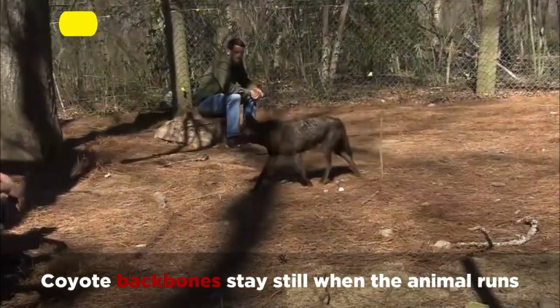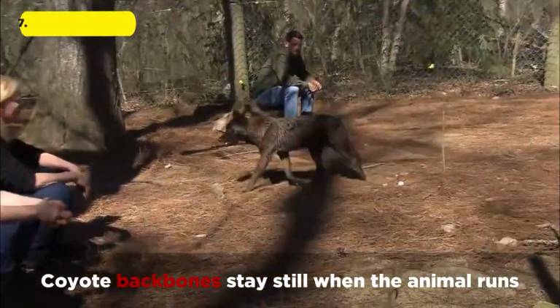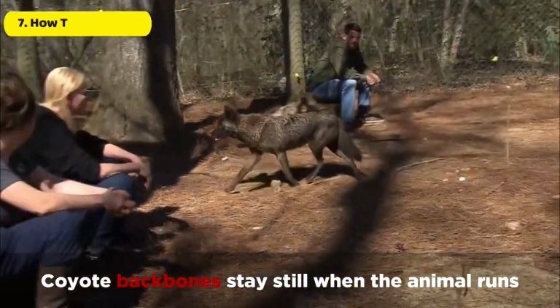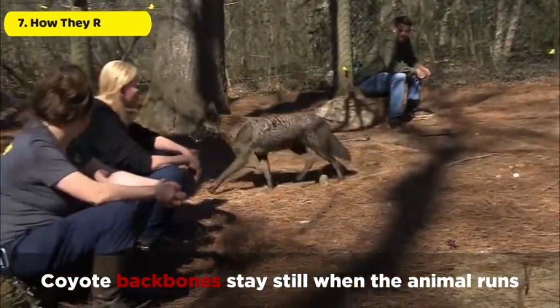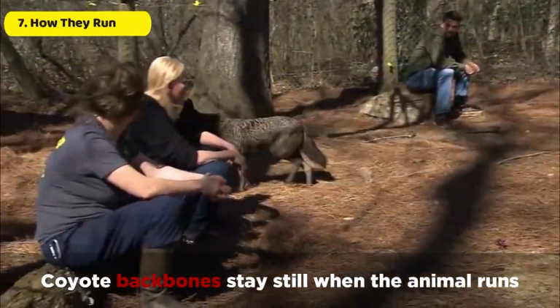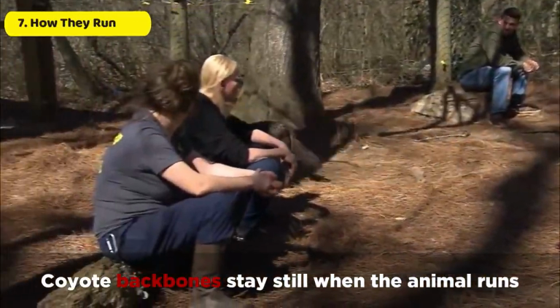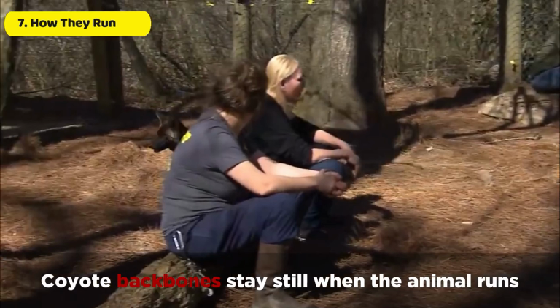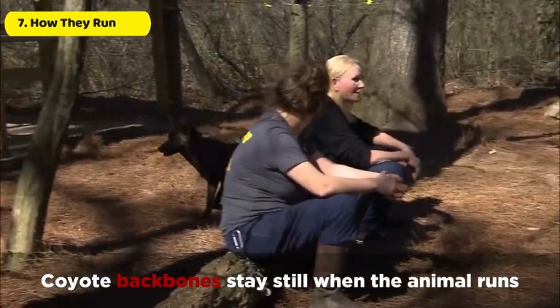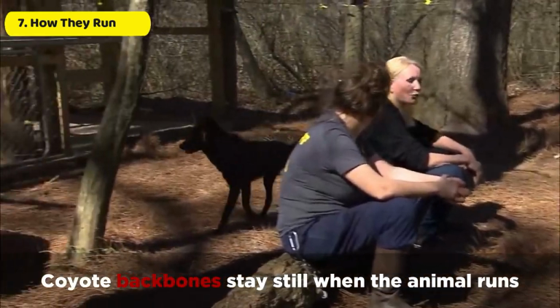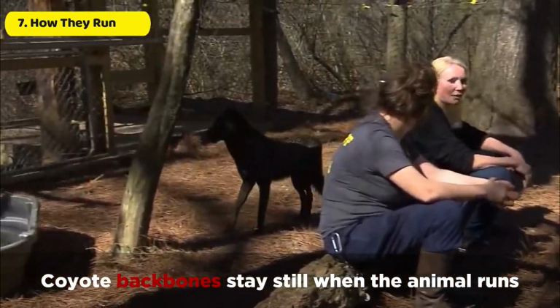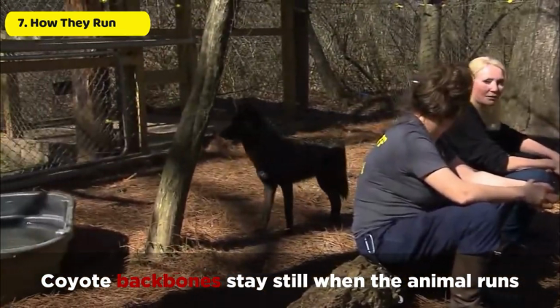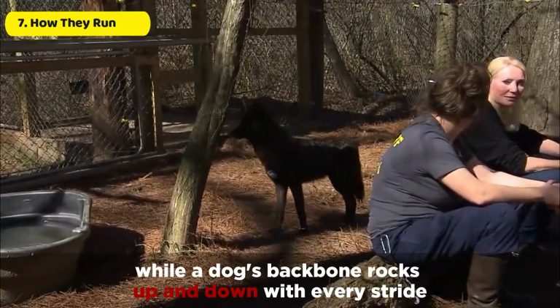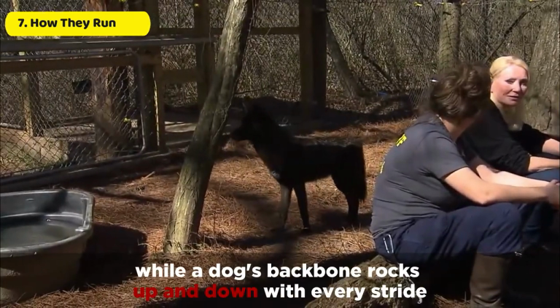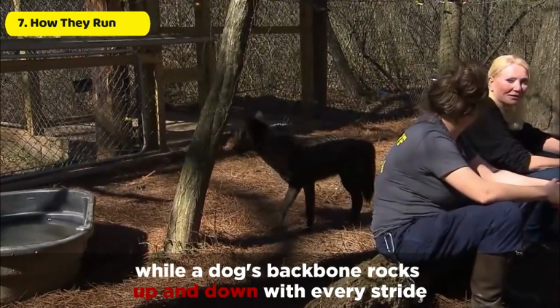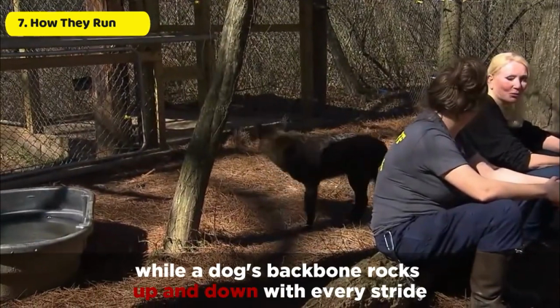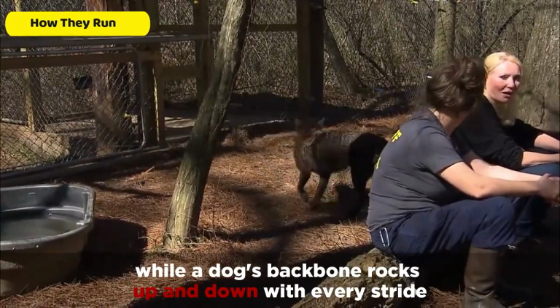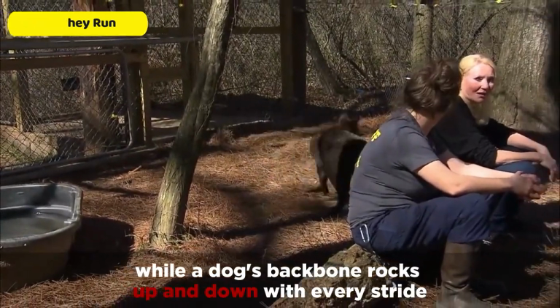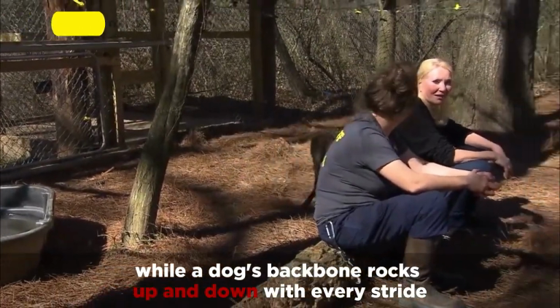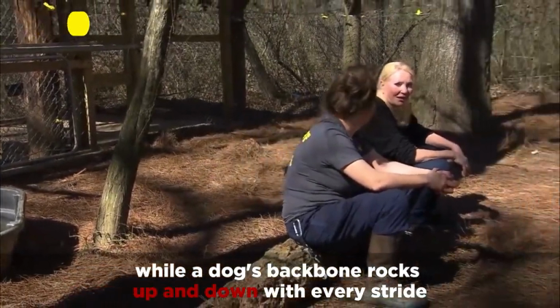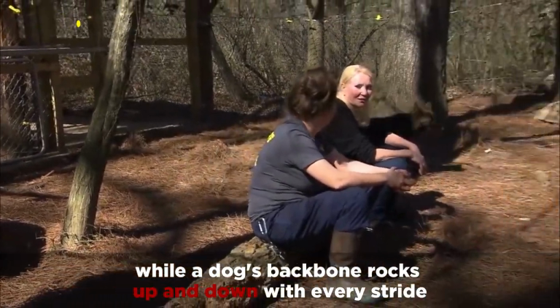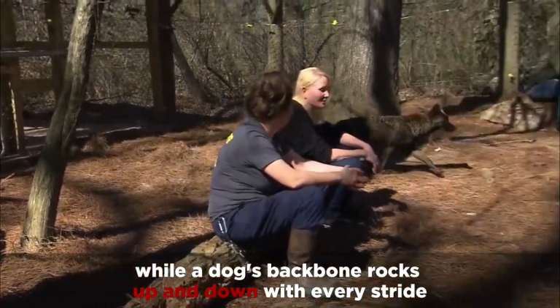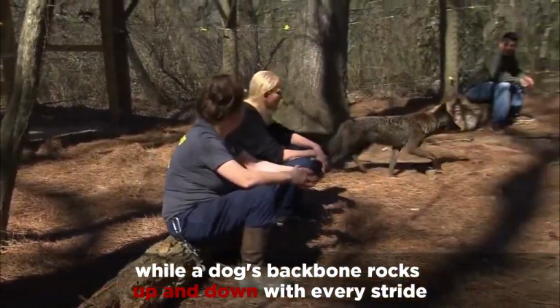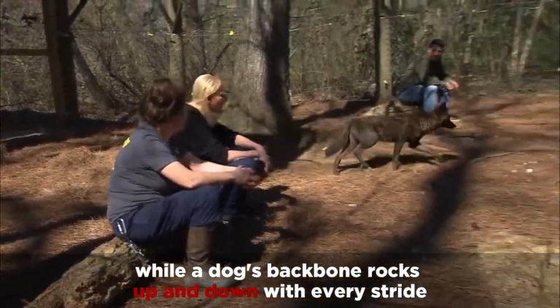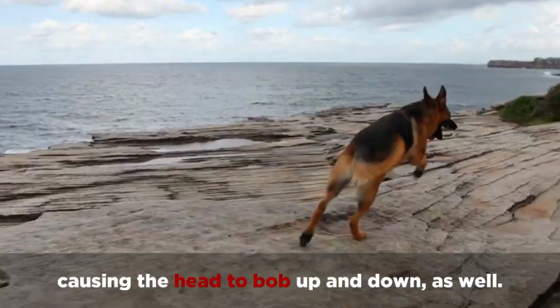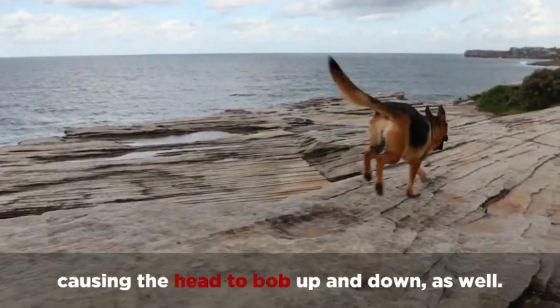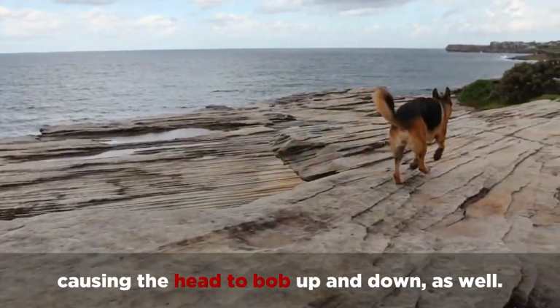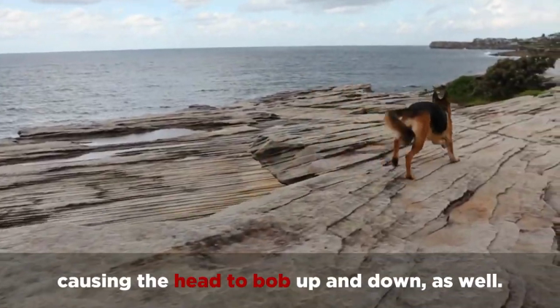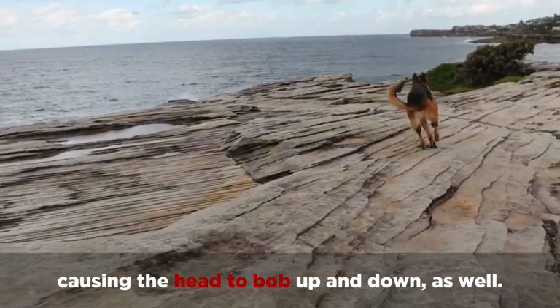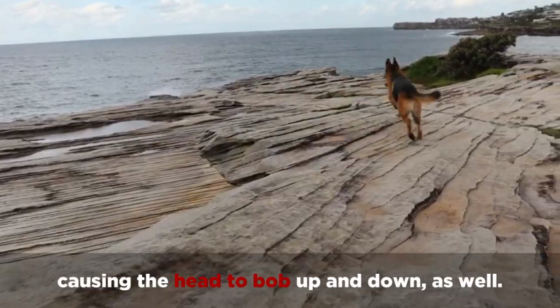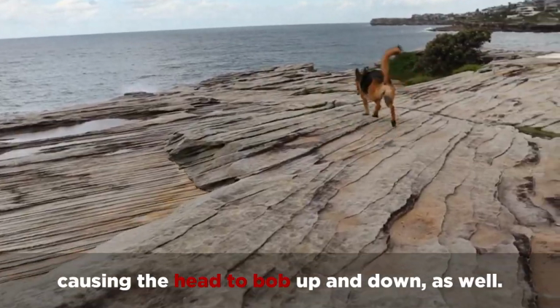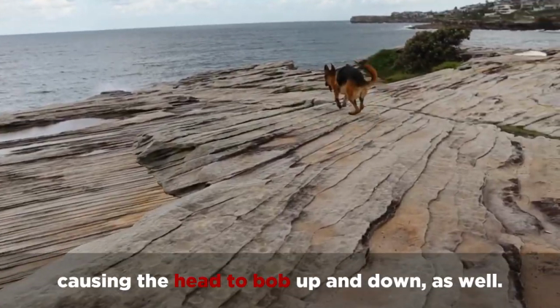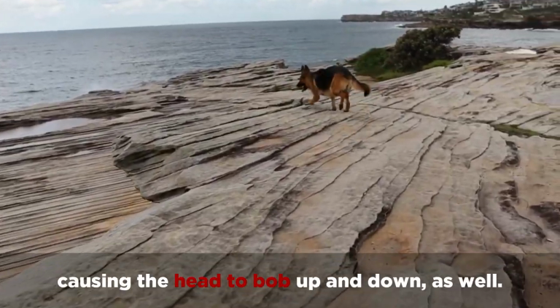Coyote backbone stays still when the animal runs, while a dog's backbone rocks up and down with every stride, causing the head to bob up and down as well.